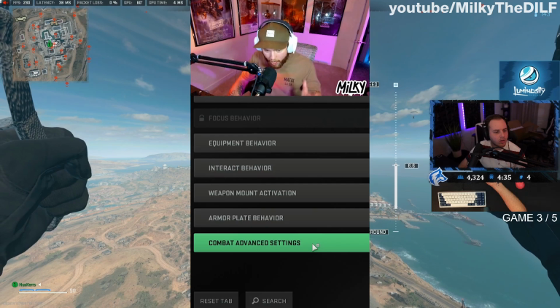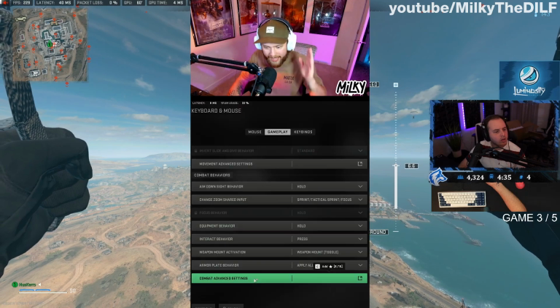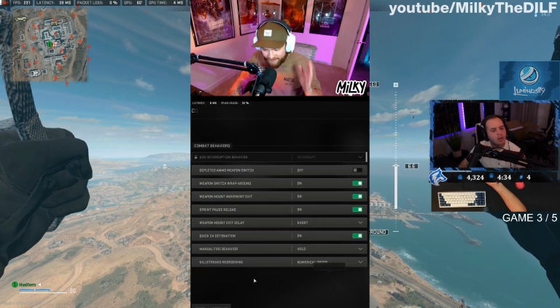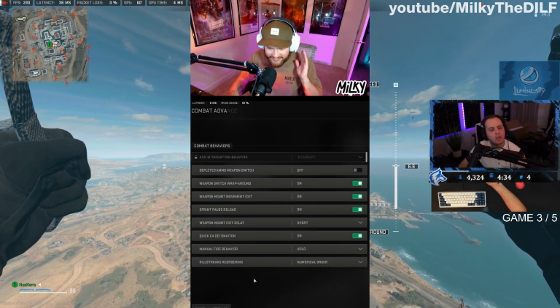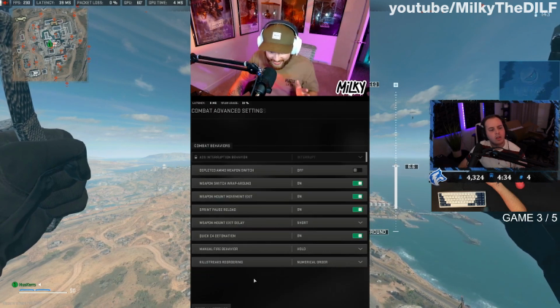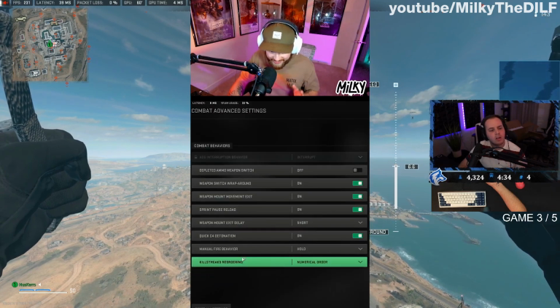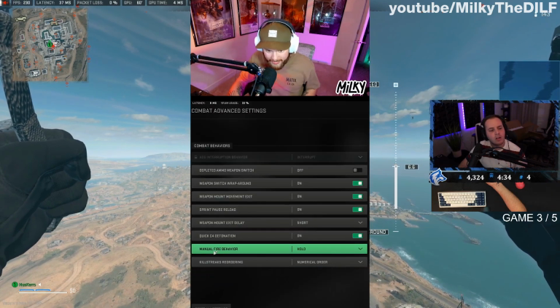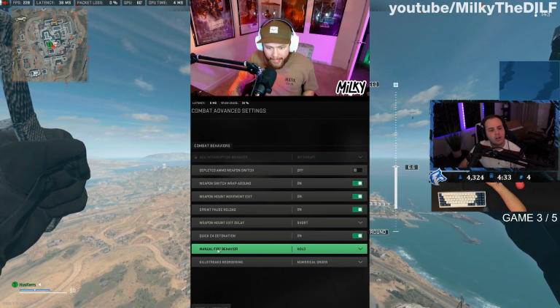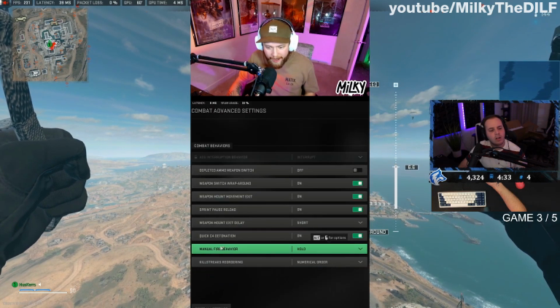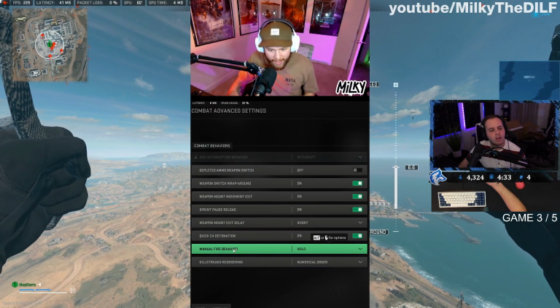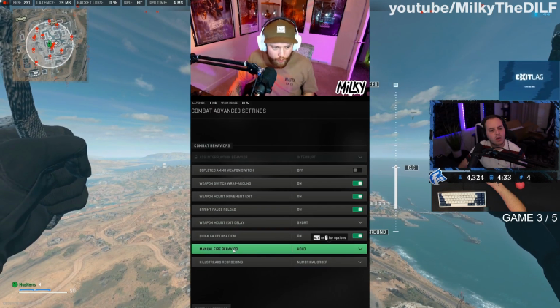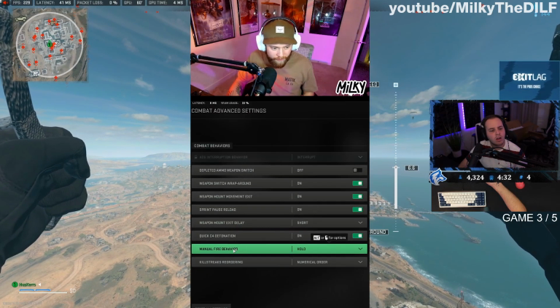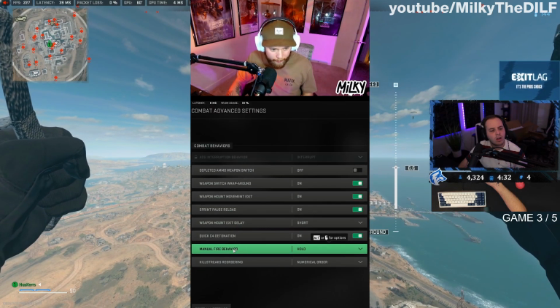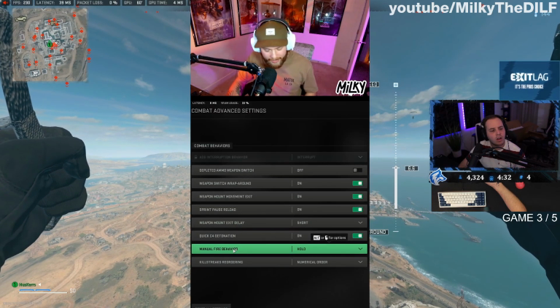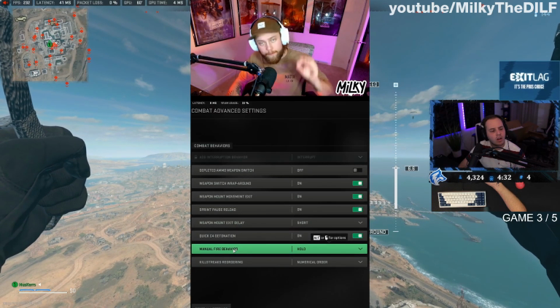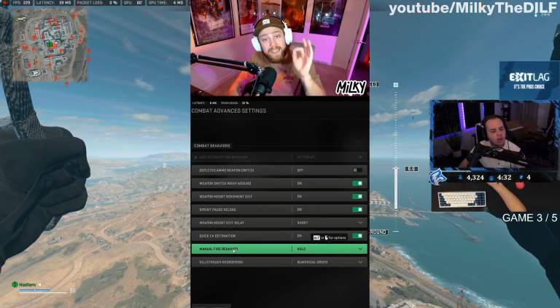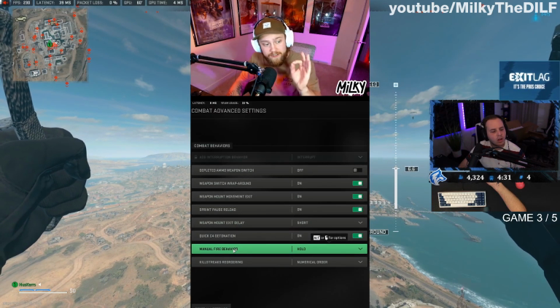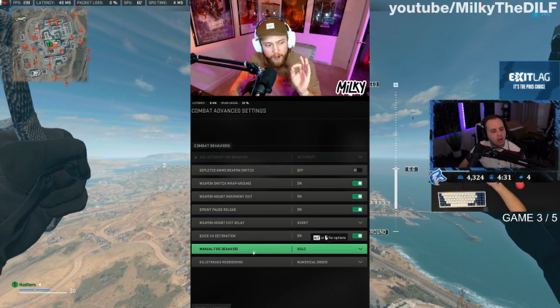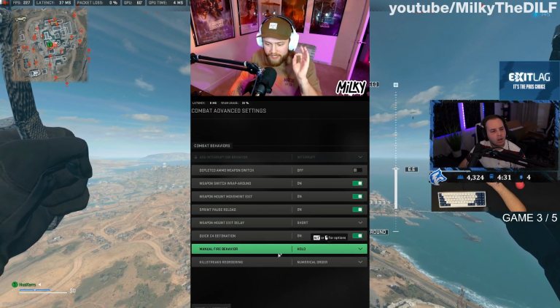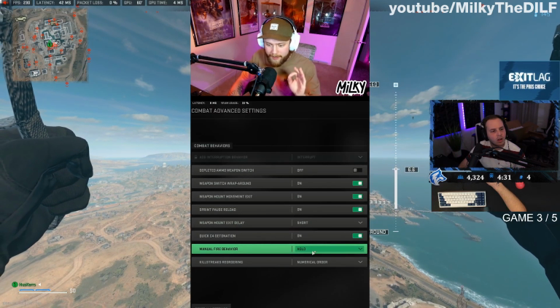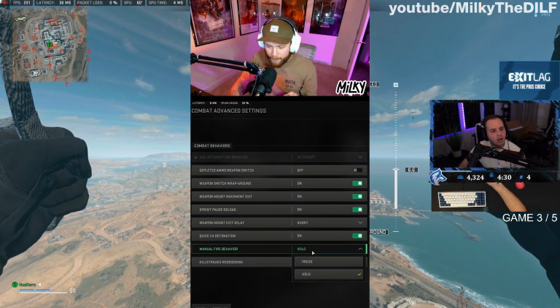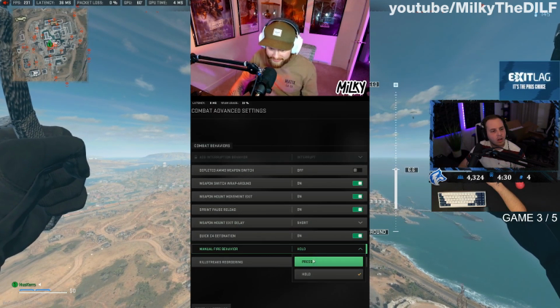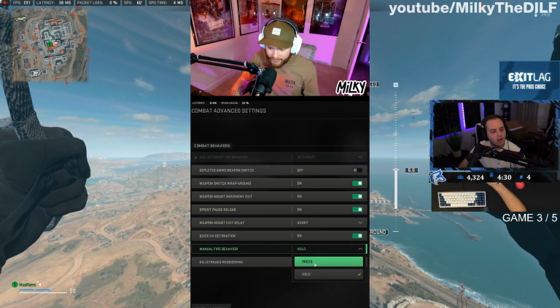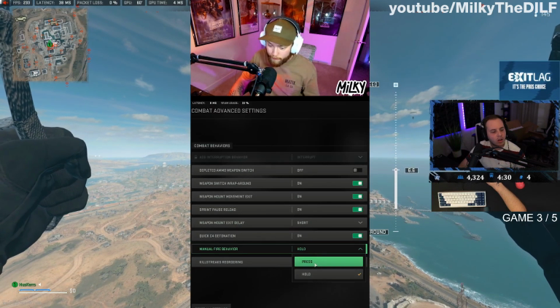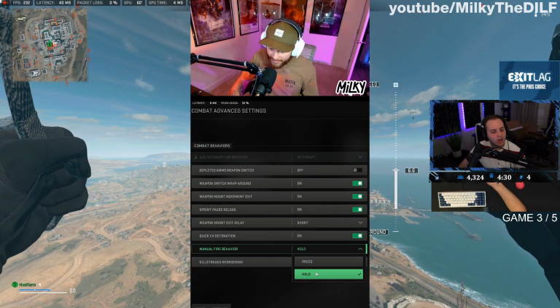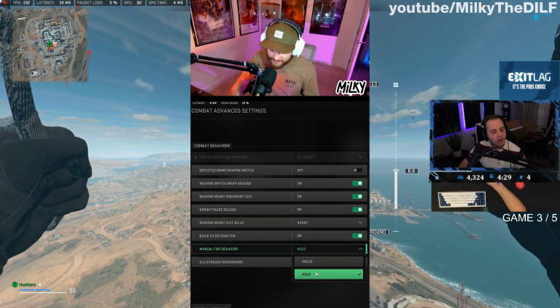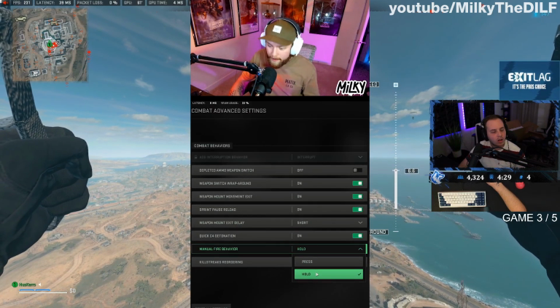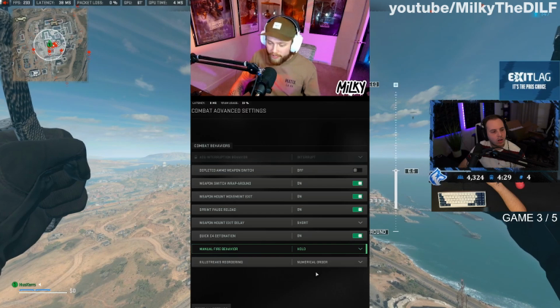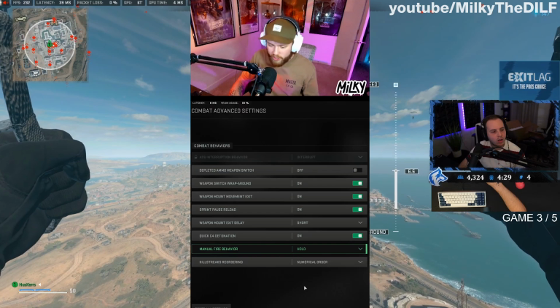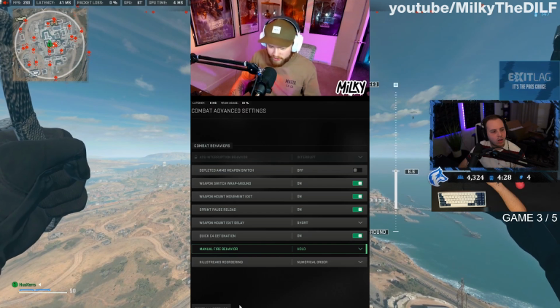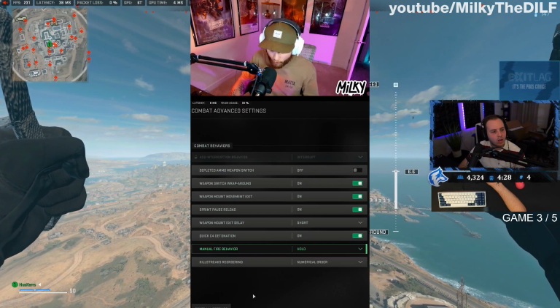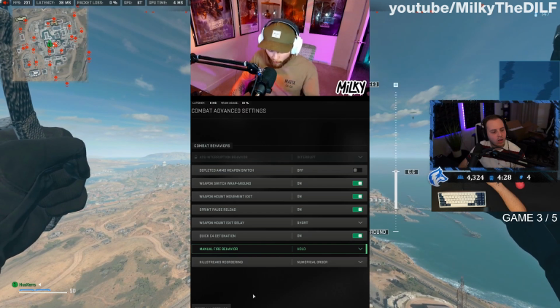Go to combat, advanced settings, and manual fire behavior. By default, this bad boy is set to press. We're gonna change it to hold.